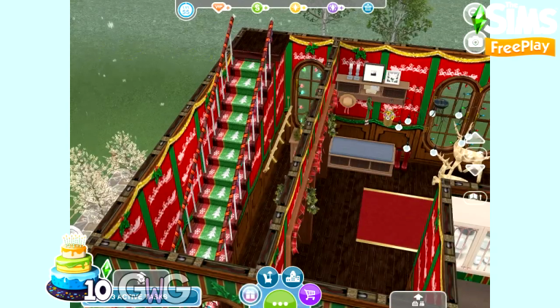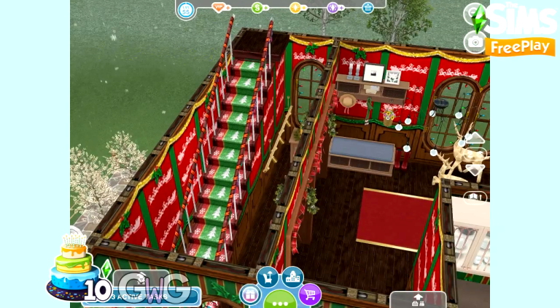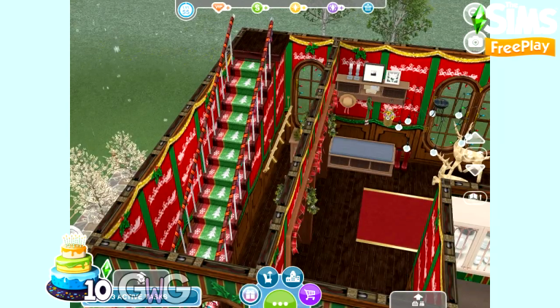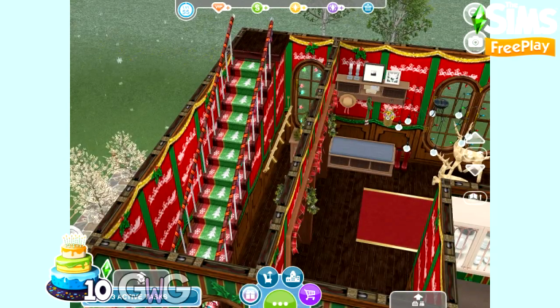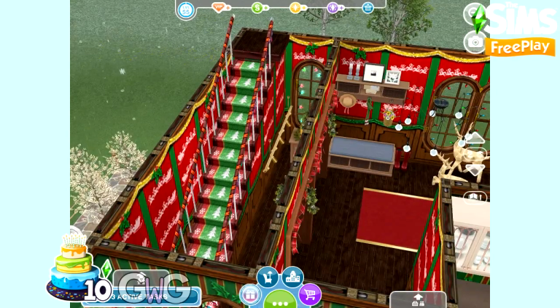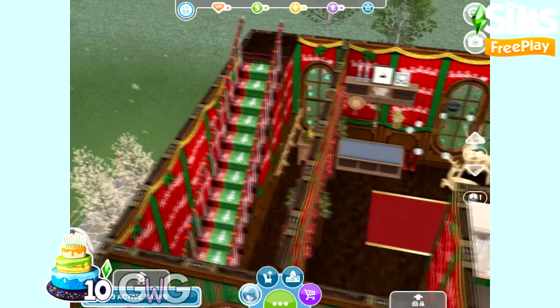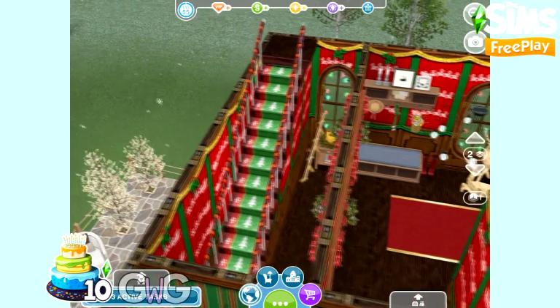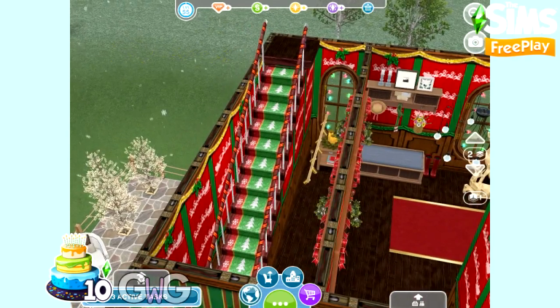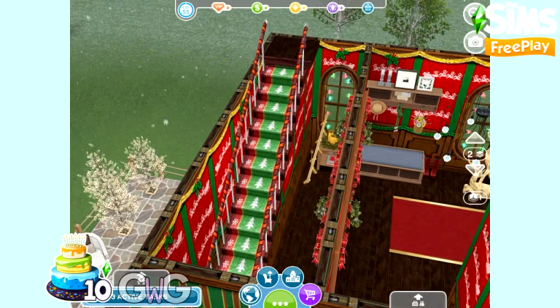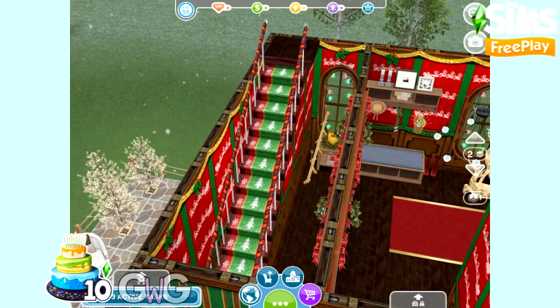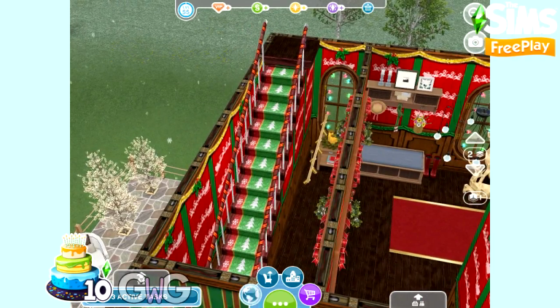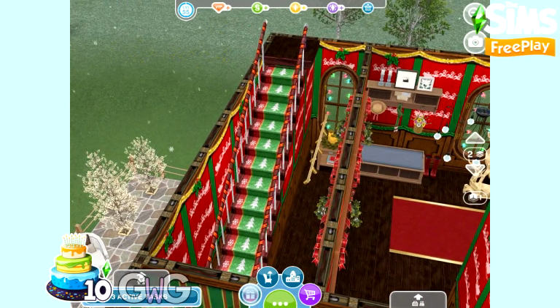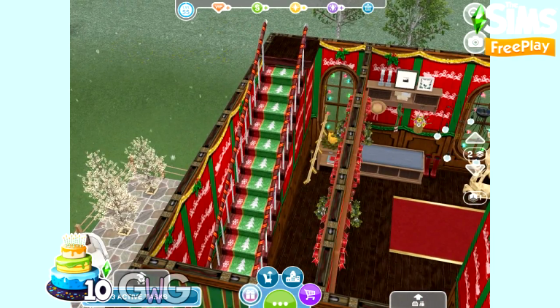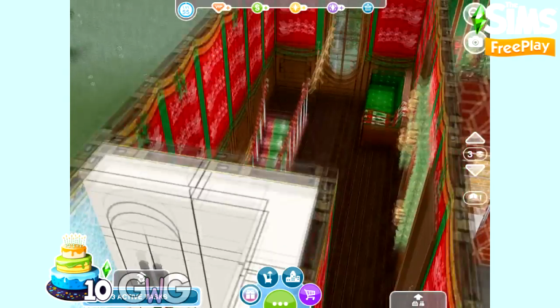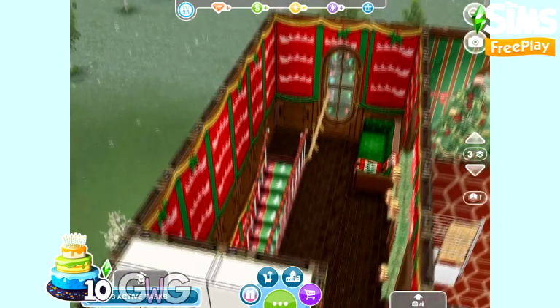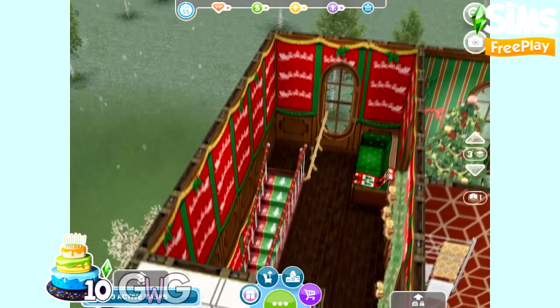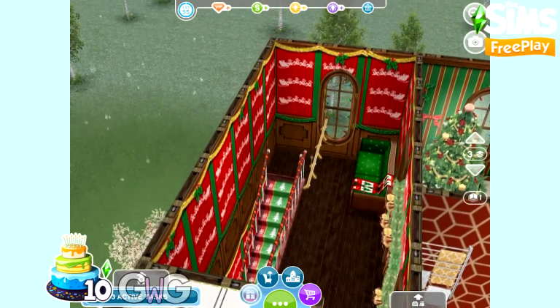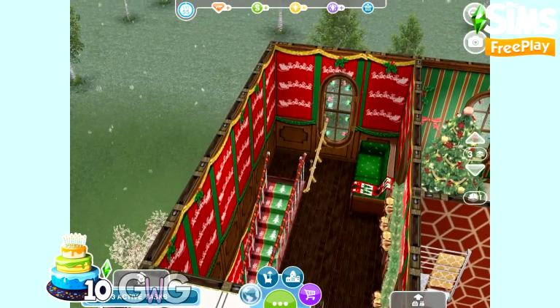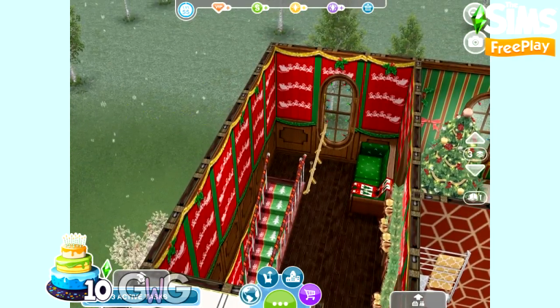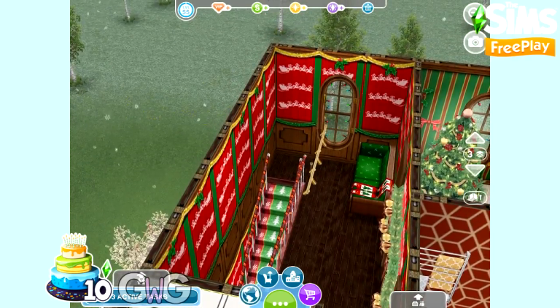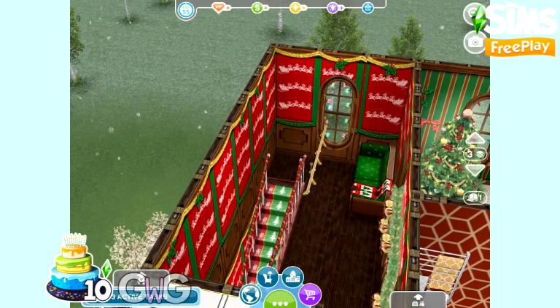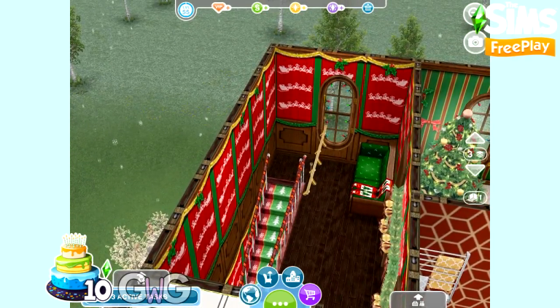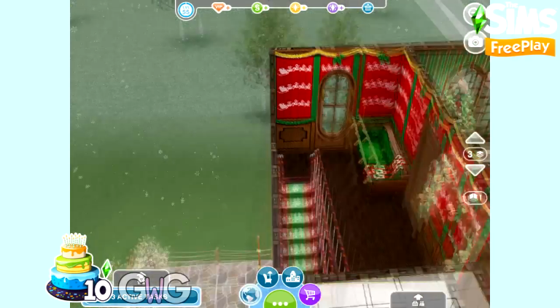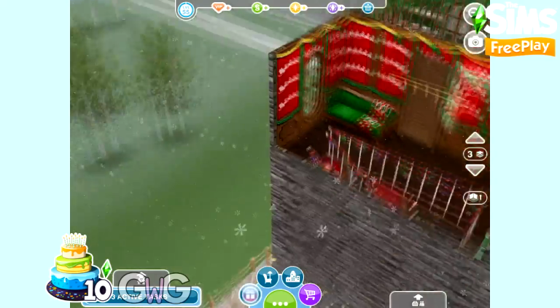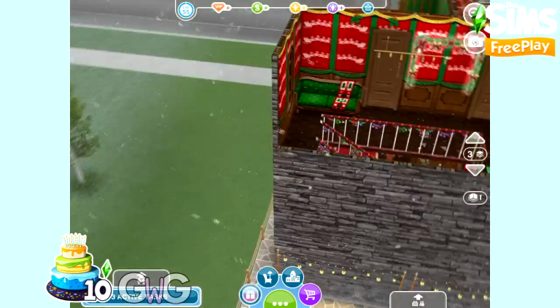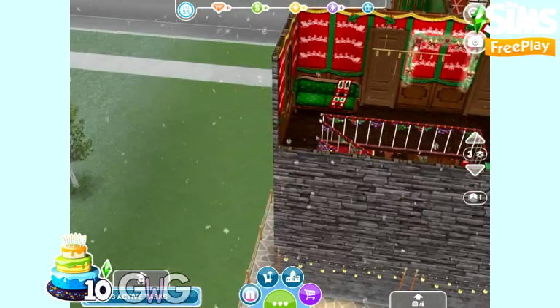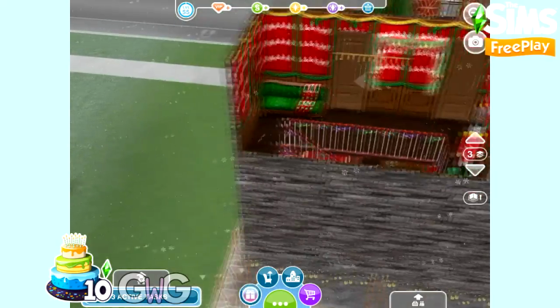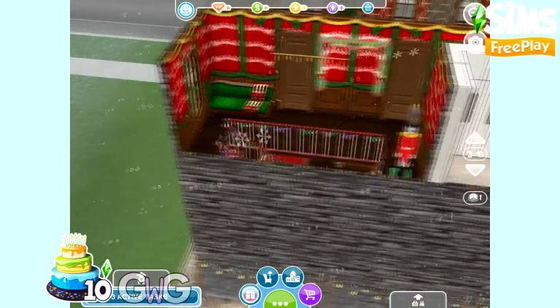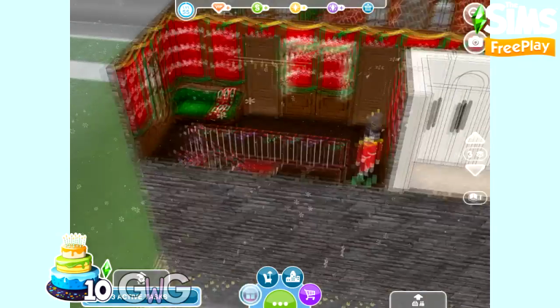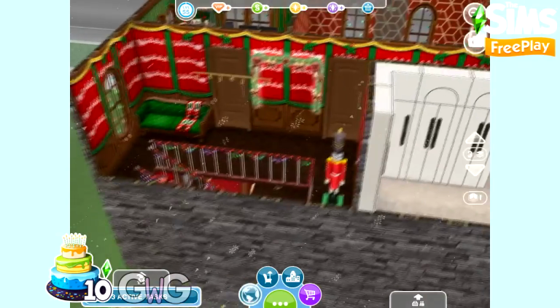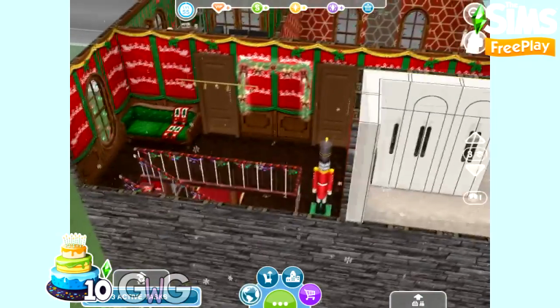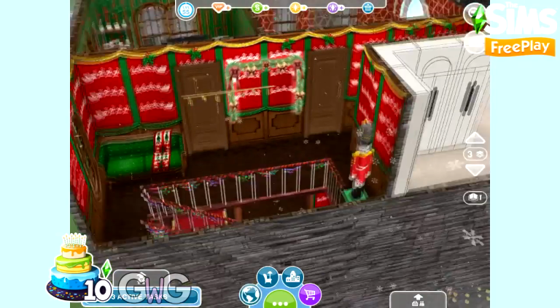I really love this Christmas staircase and I love that they bring it back every single year so I can build new Christmas houses with it.